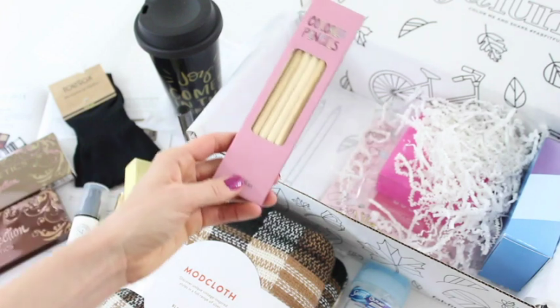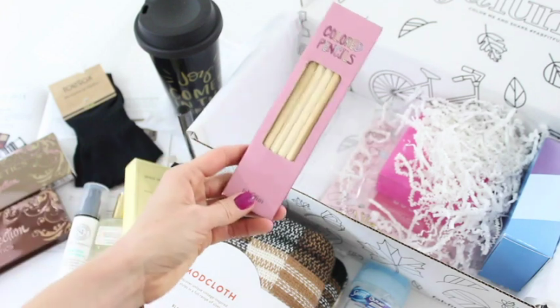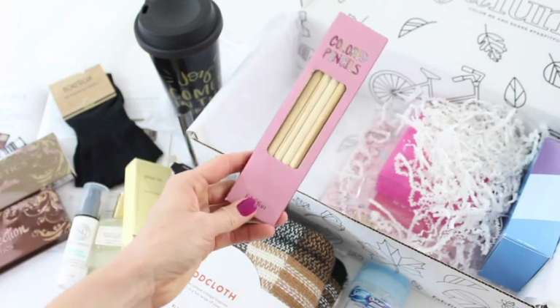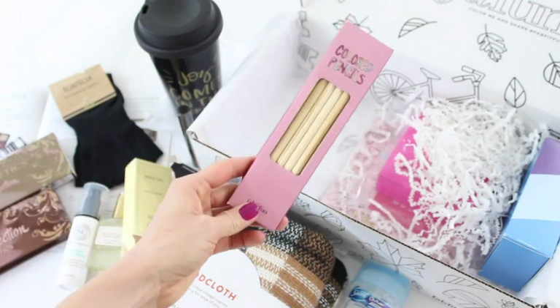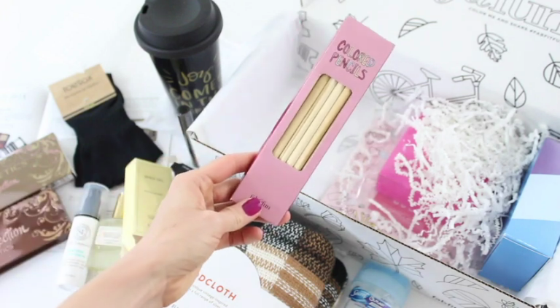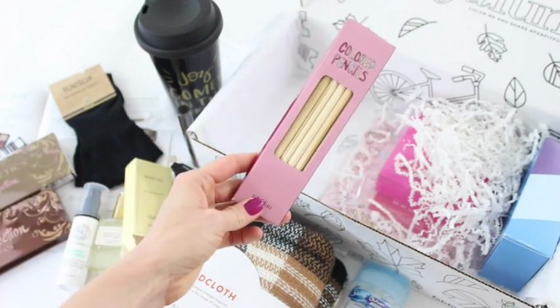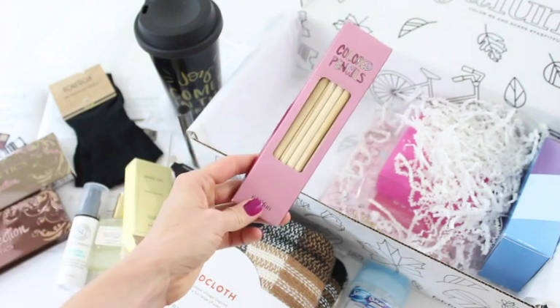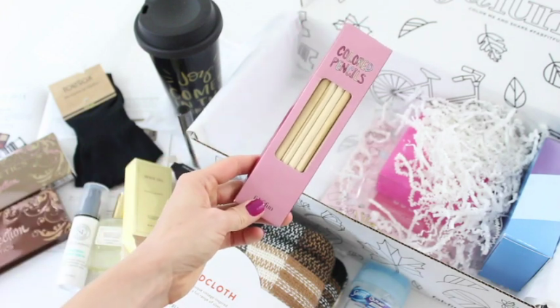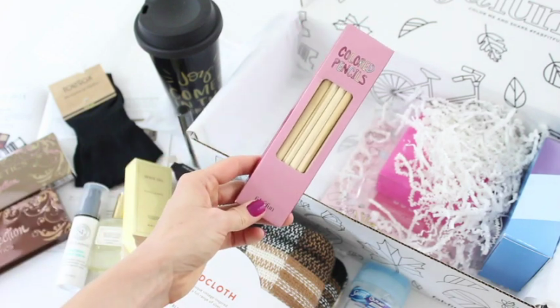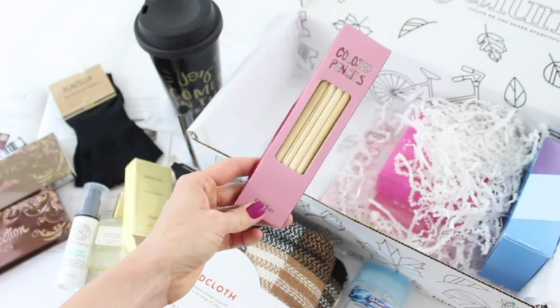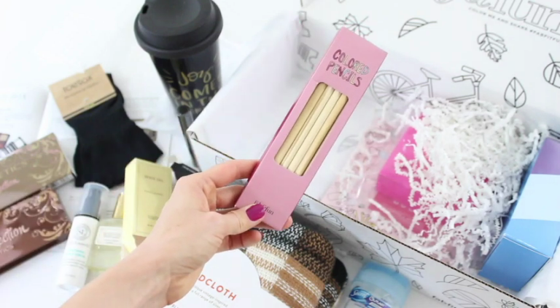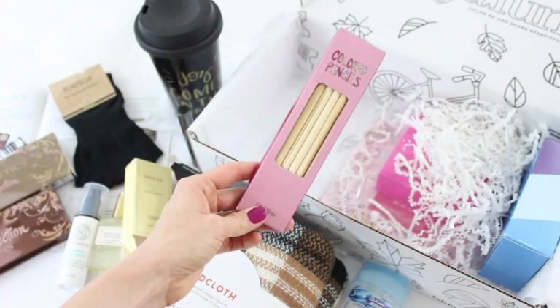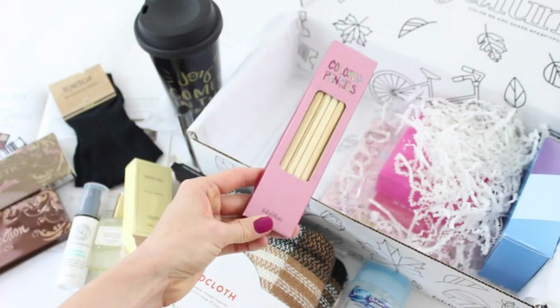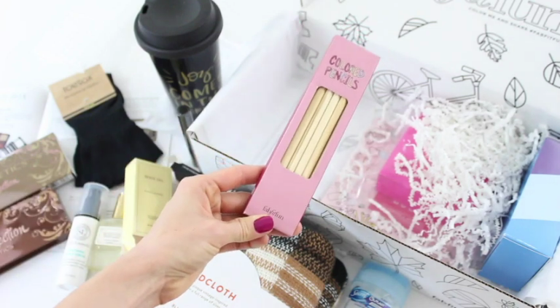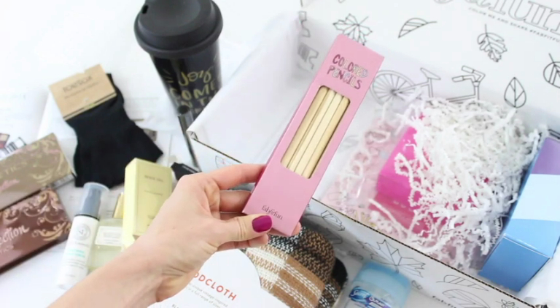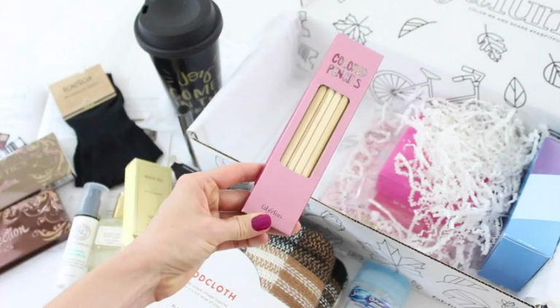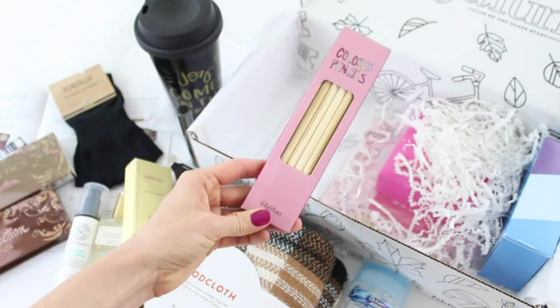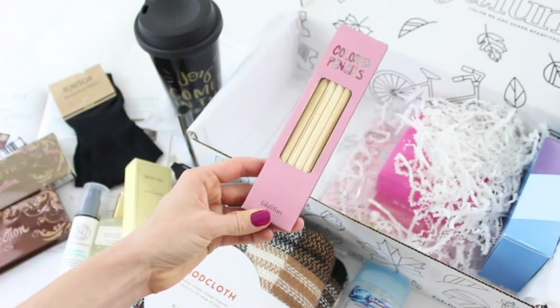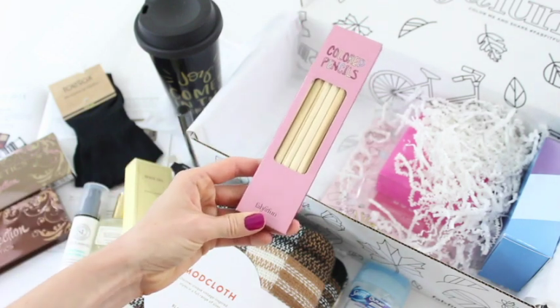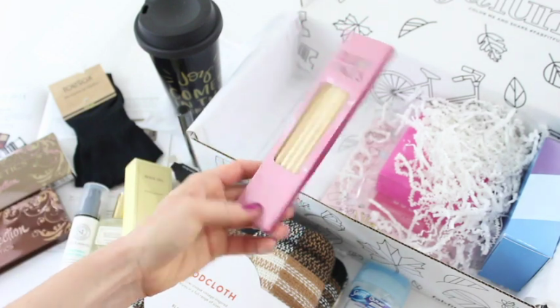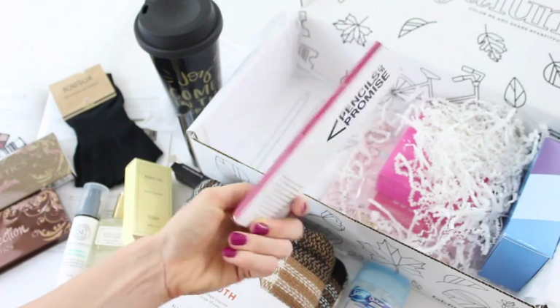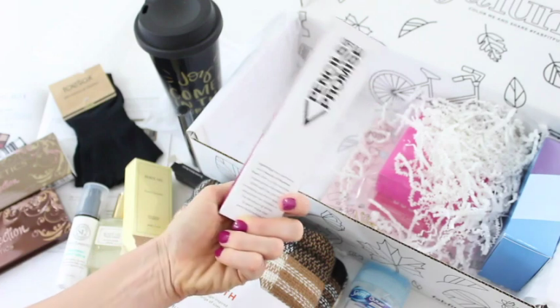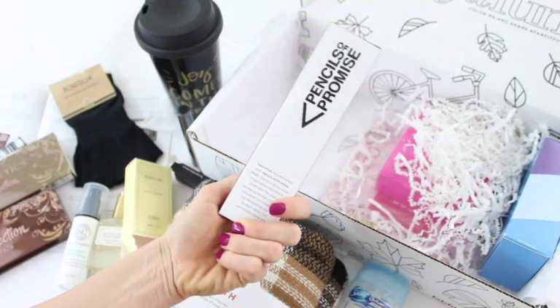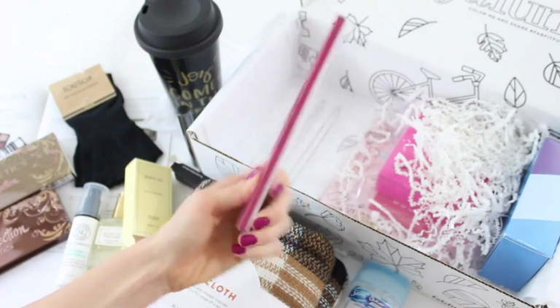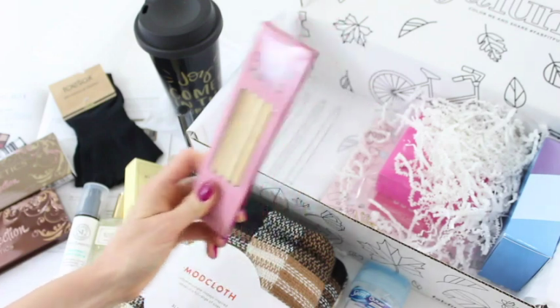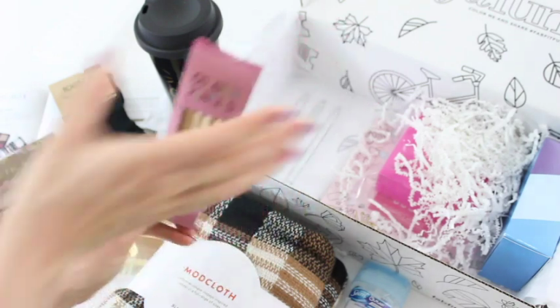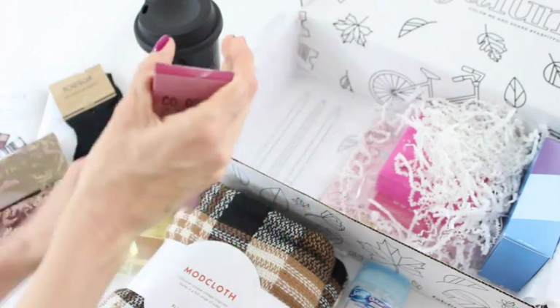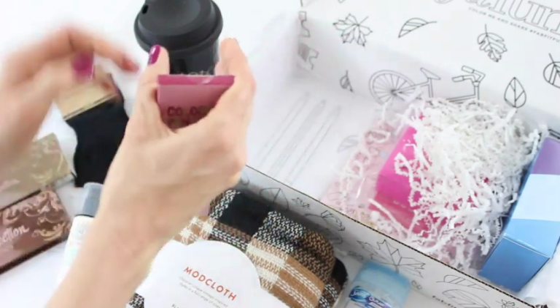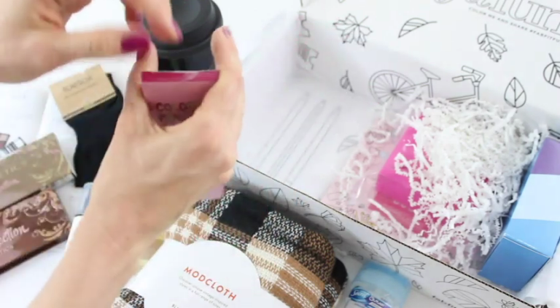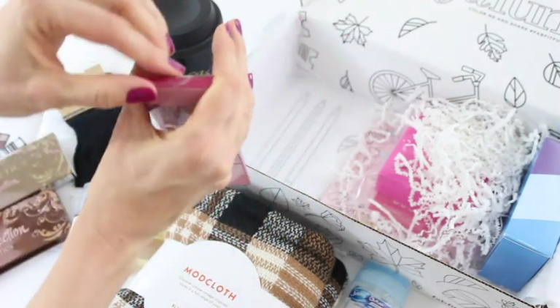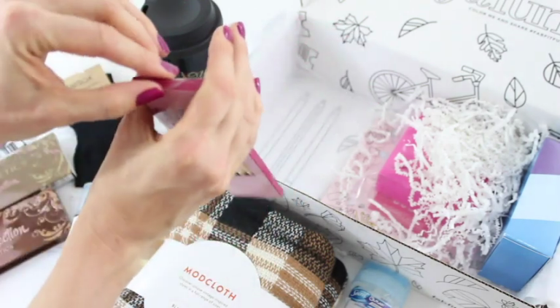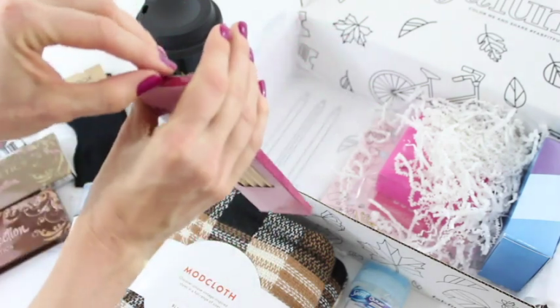Then we've got FabFitFun branded colored pencils. Let's see what colors we got in here.